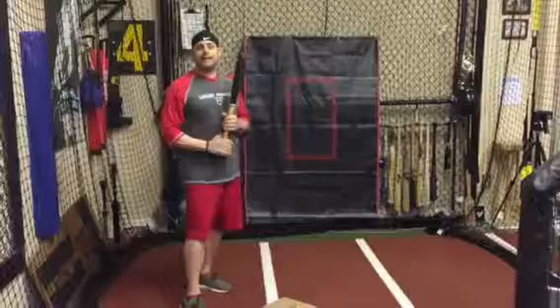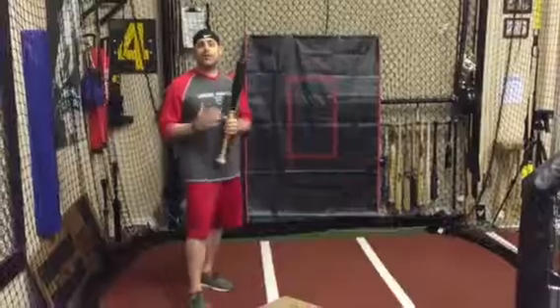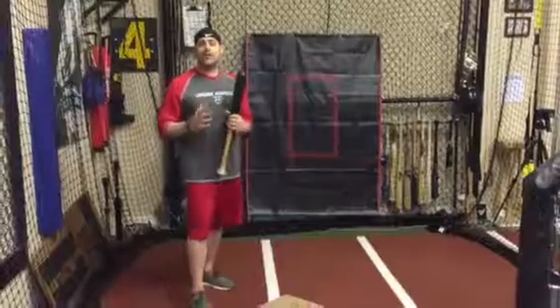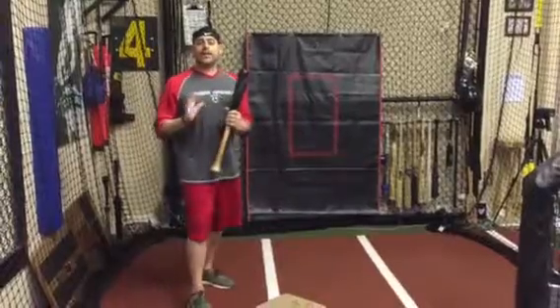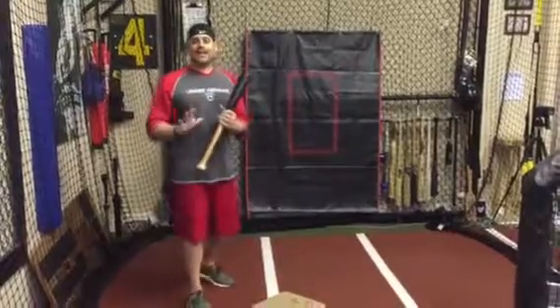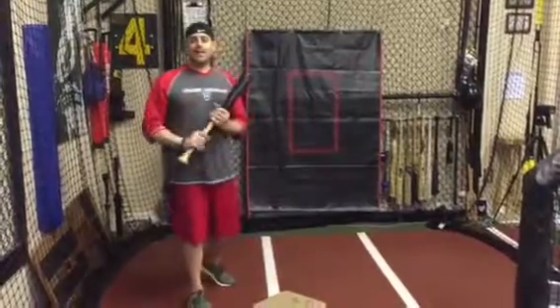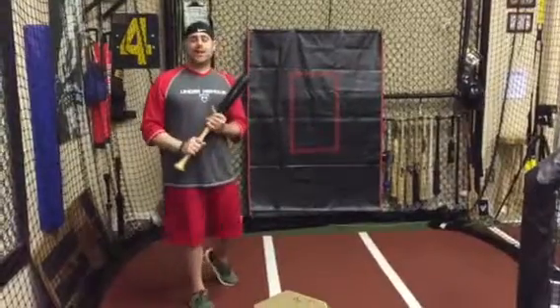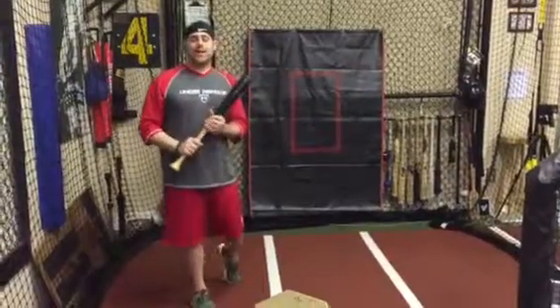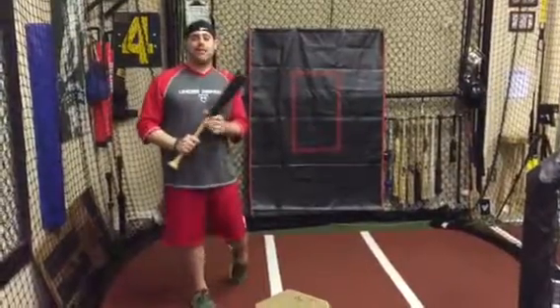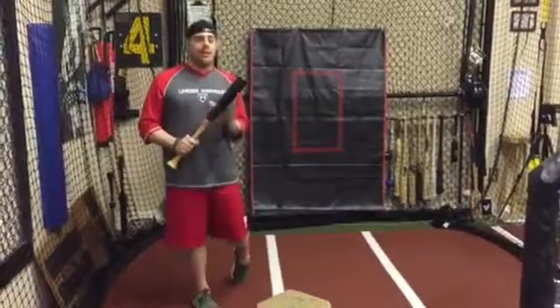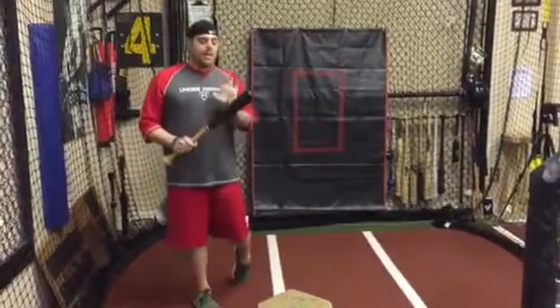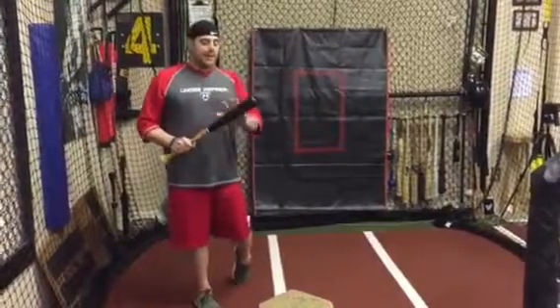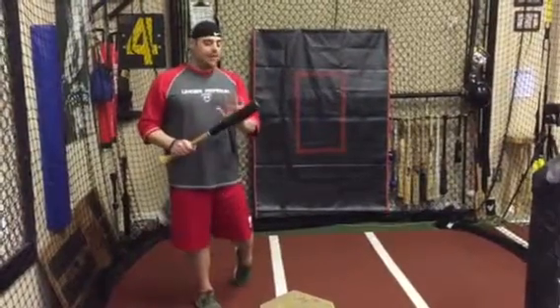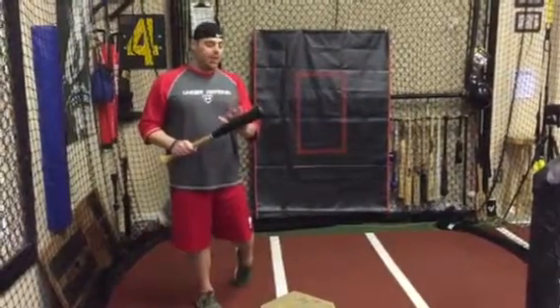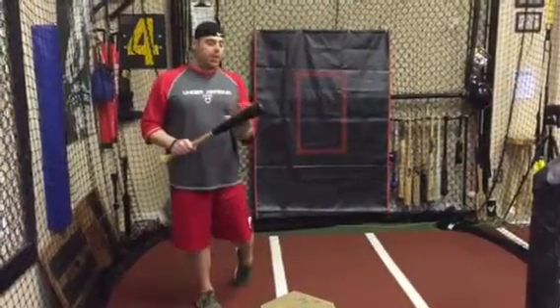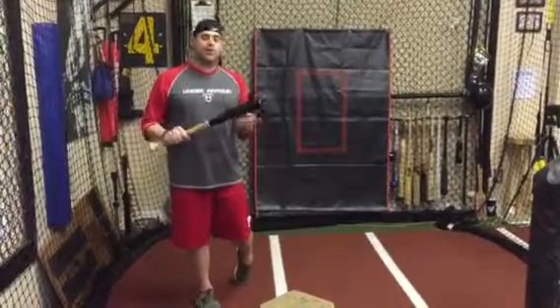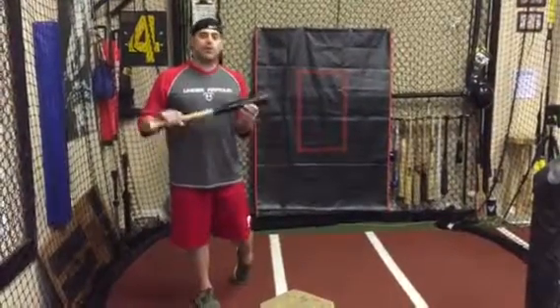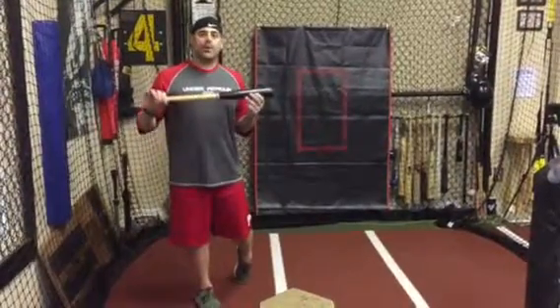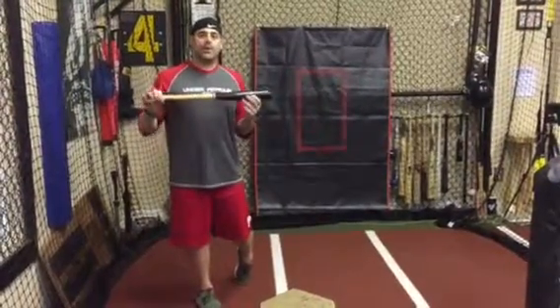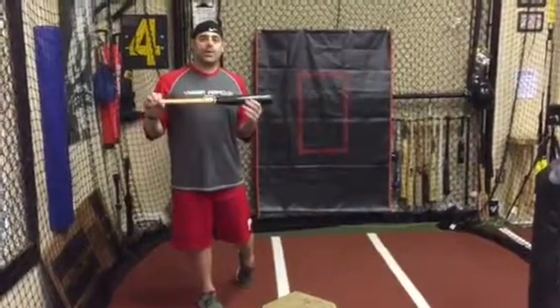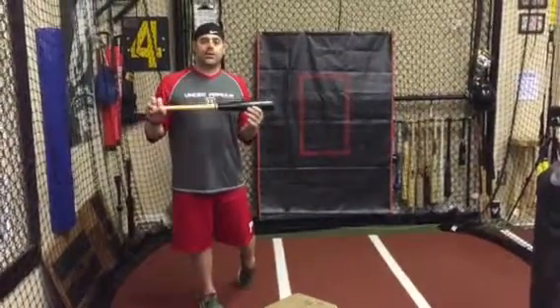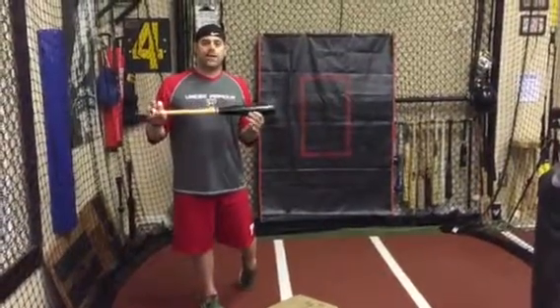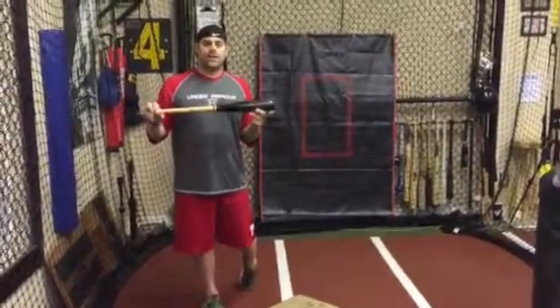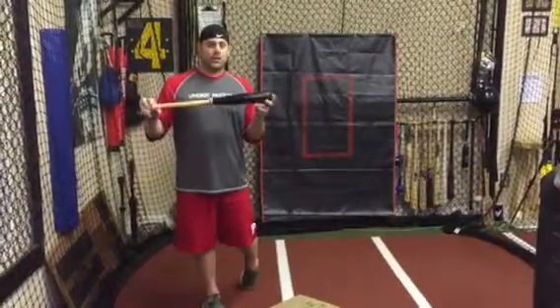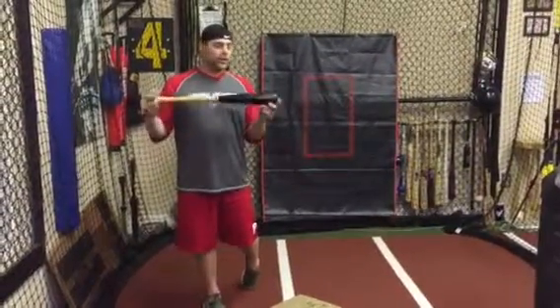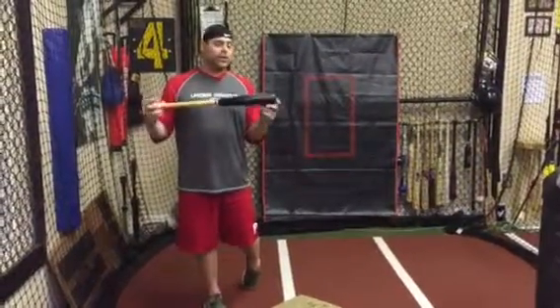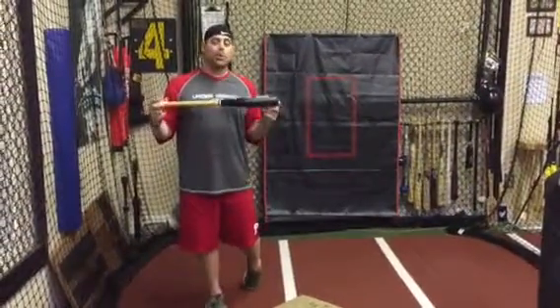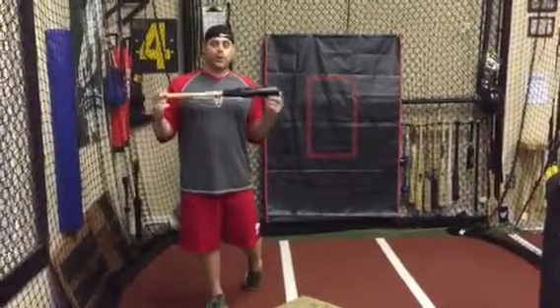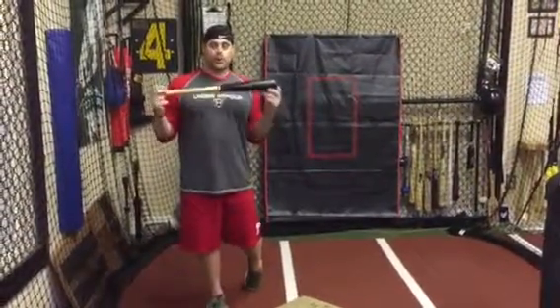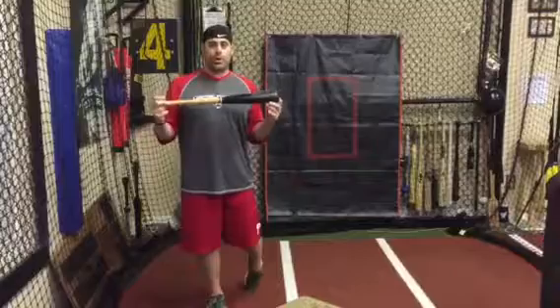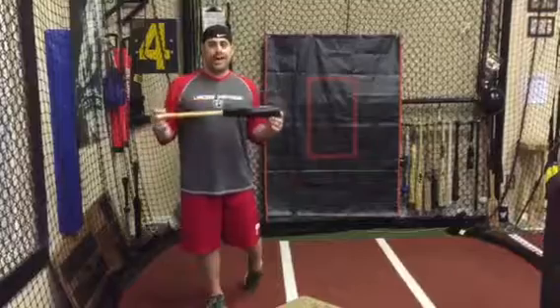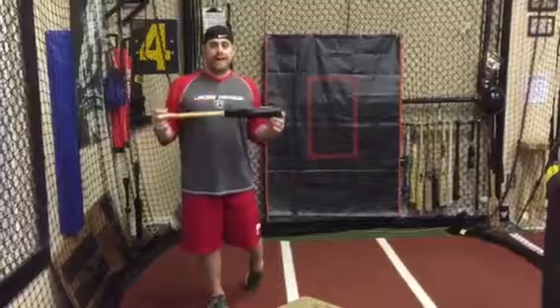Hey guys, Coach Rick, Think Outside of Diamond. Today I want to go over some great exercises that you can do with a short bat.